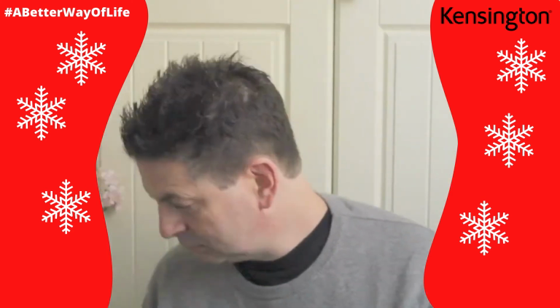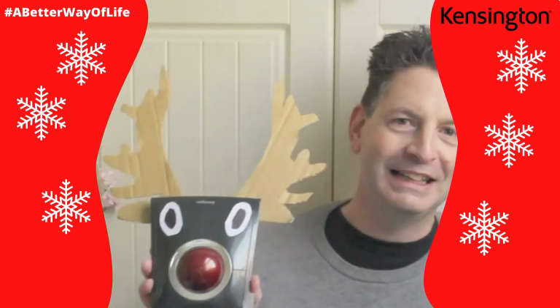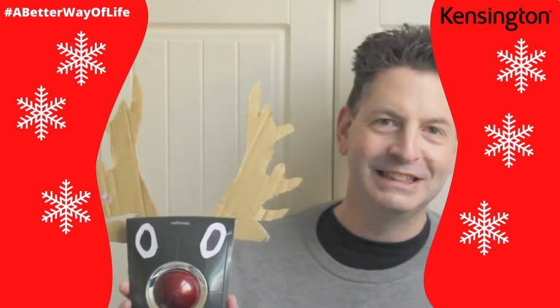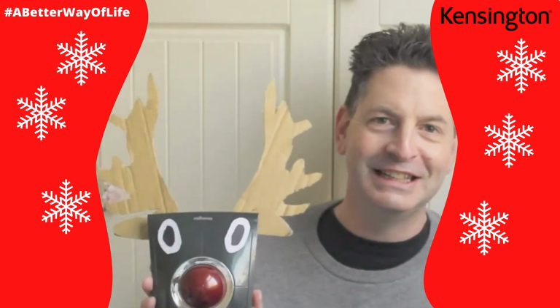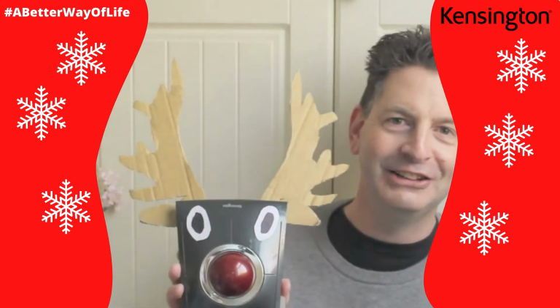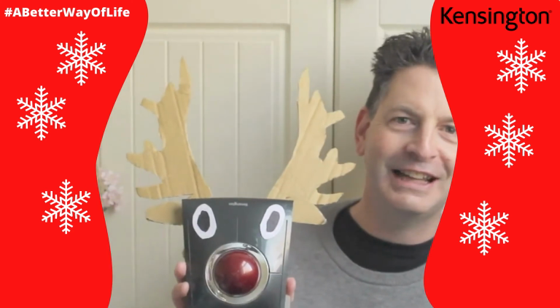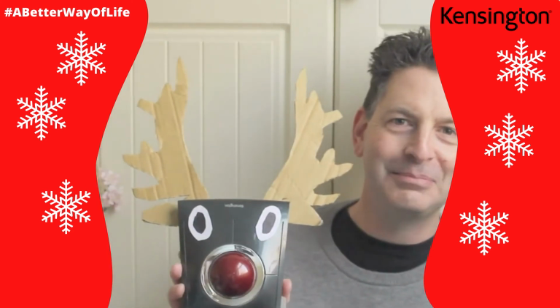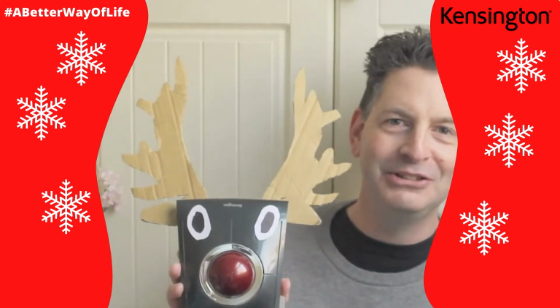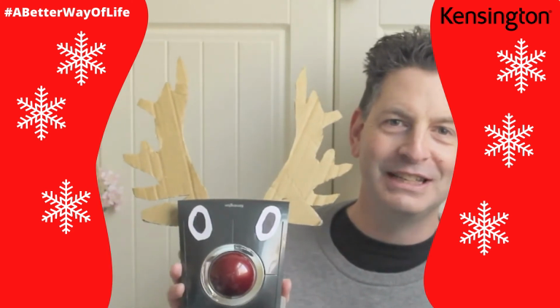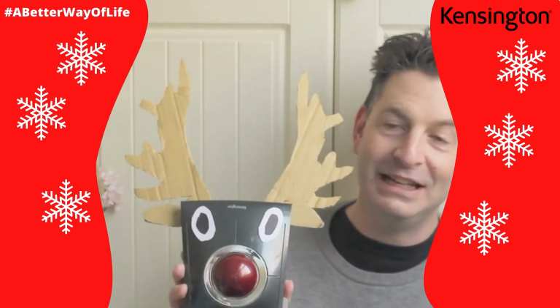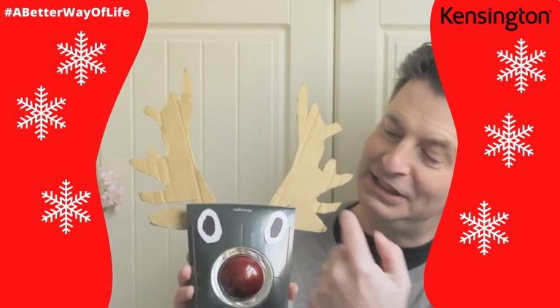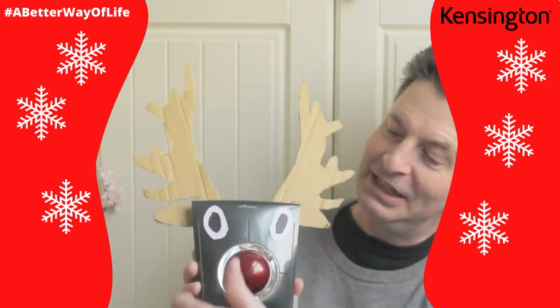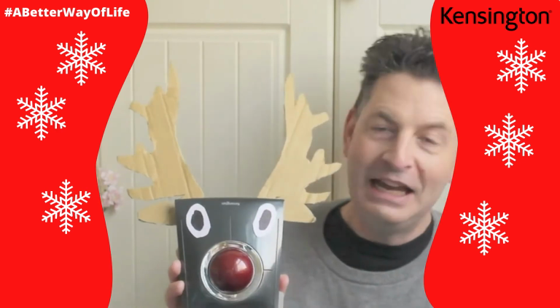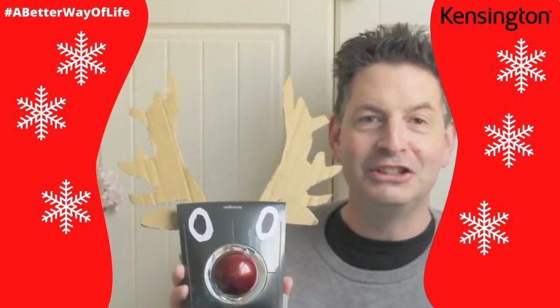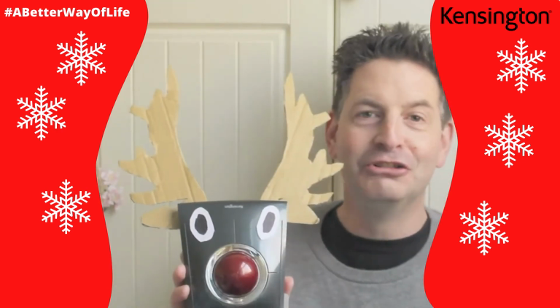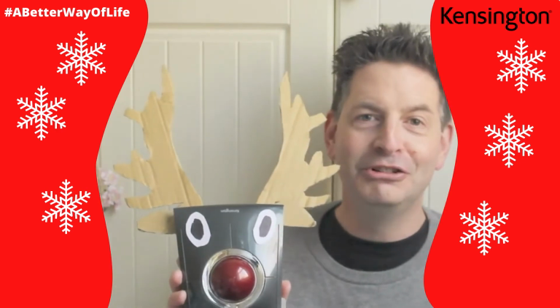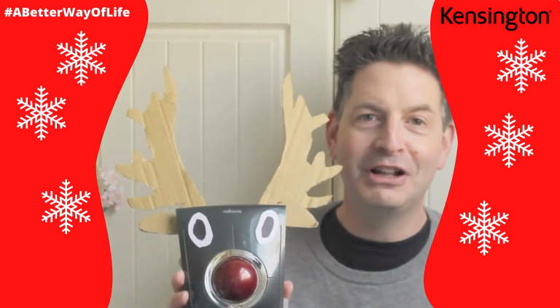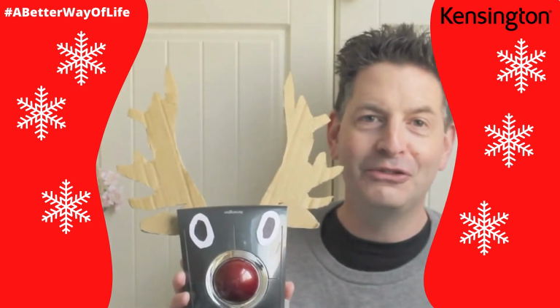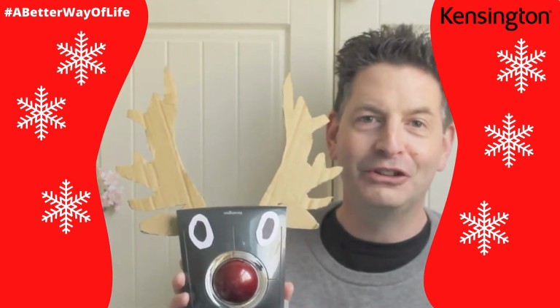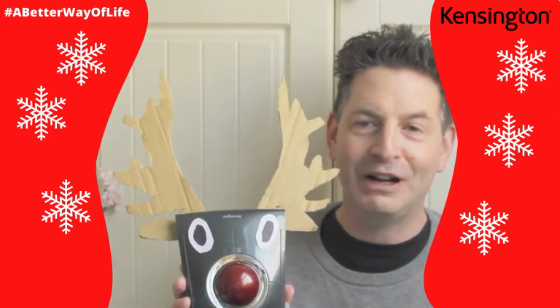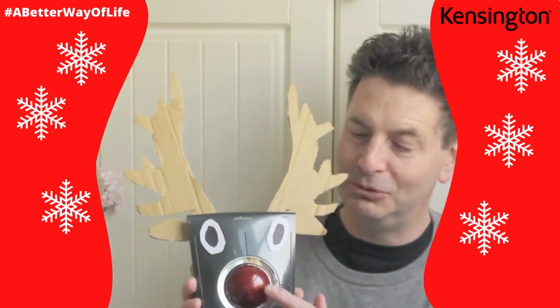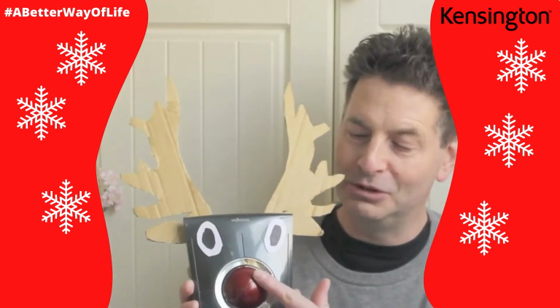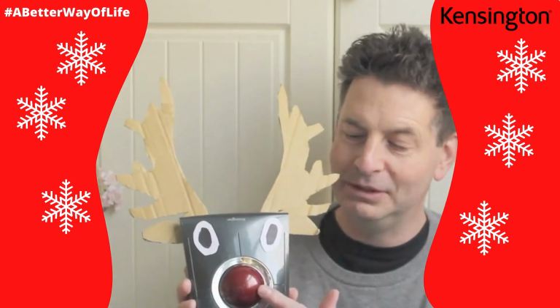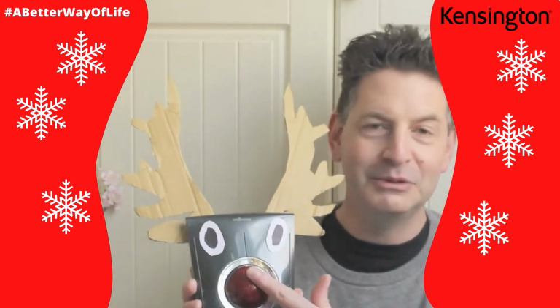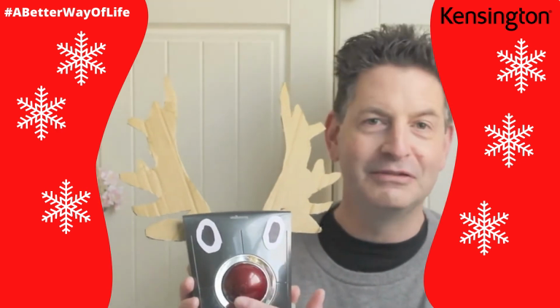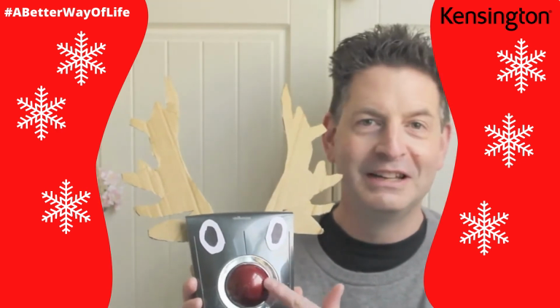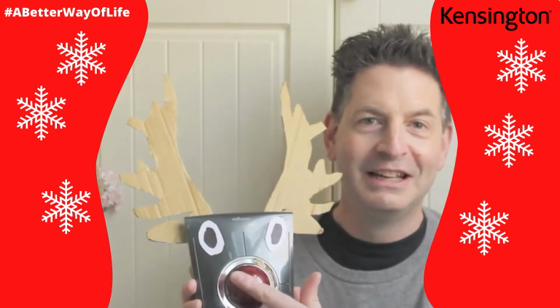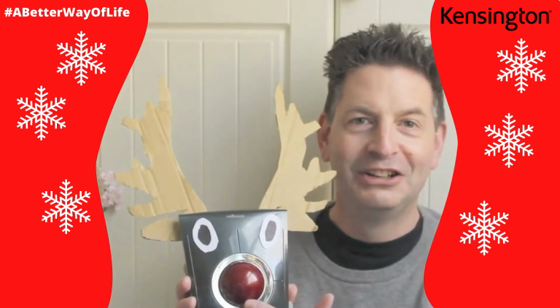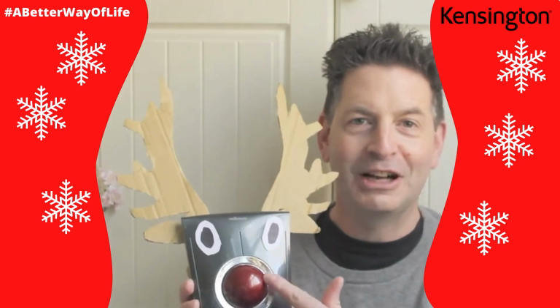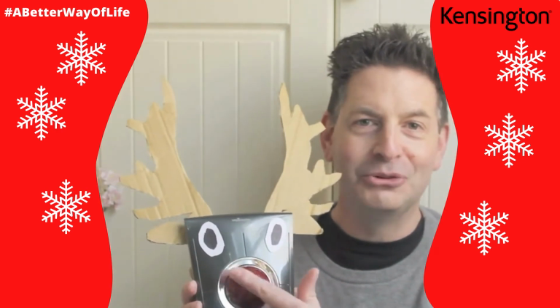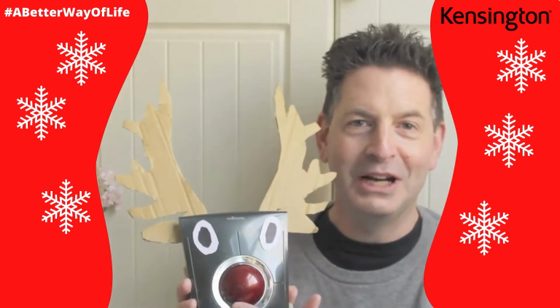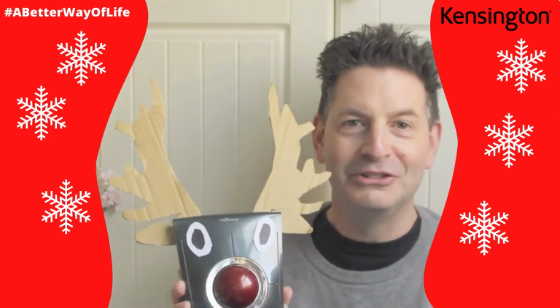That's it. Look at that beauty. Yes, it's your Rudolph trackball, complete with trackball nose.